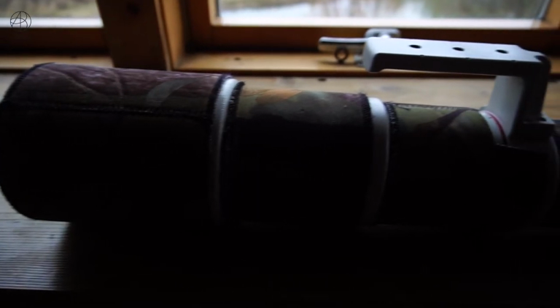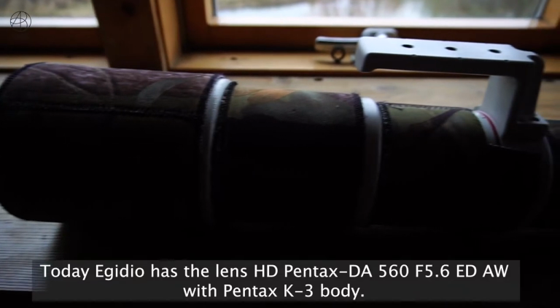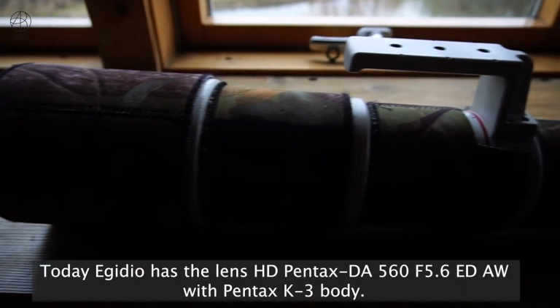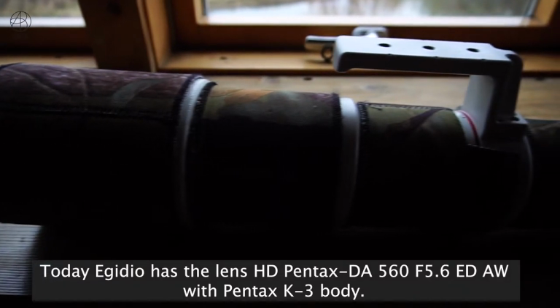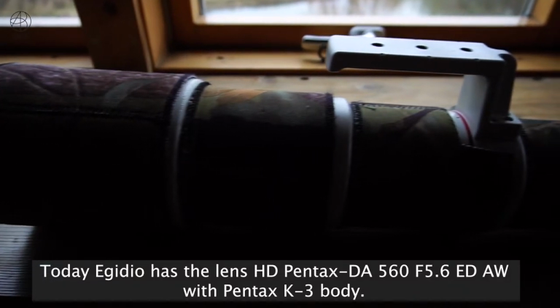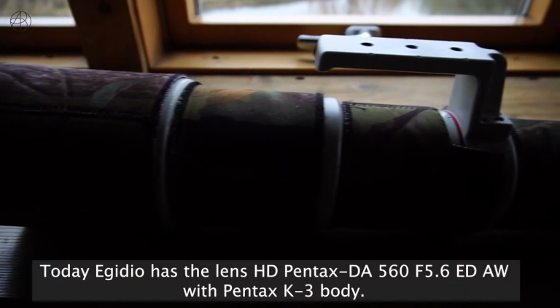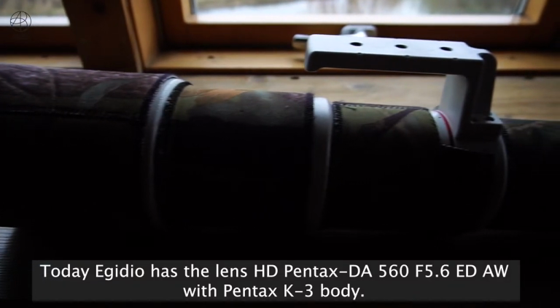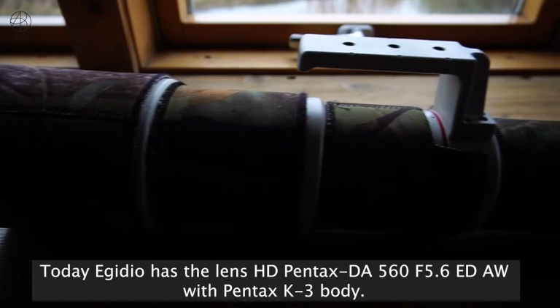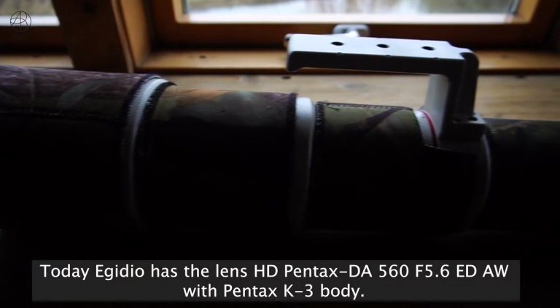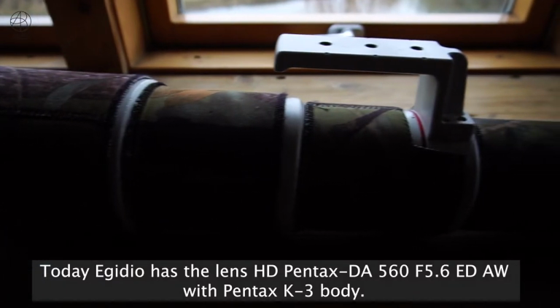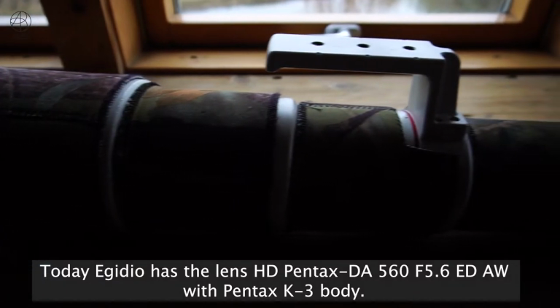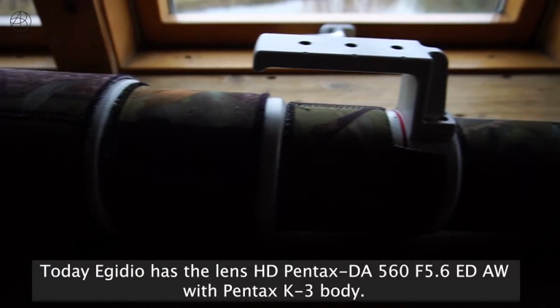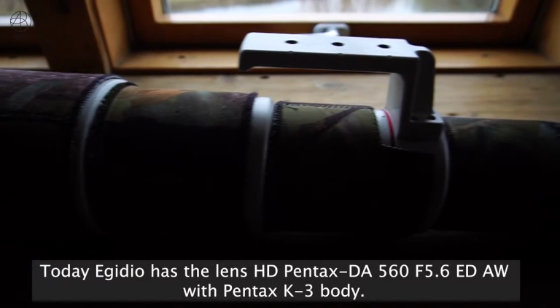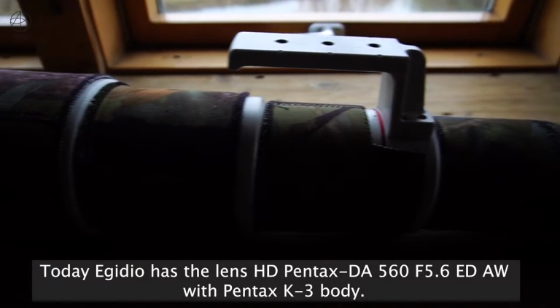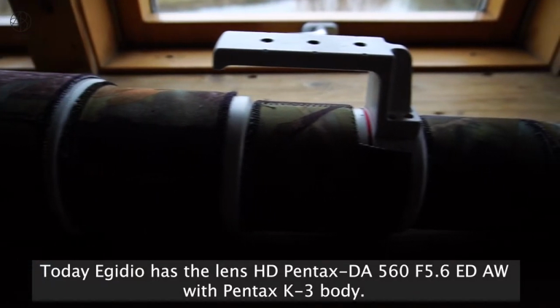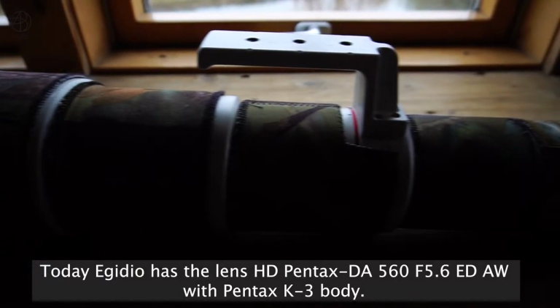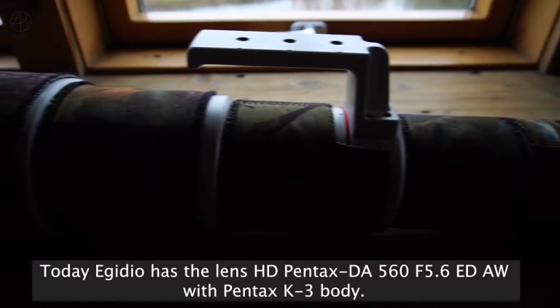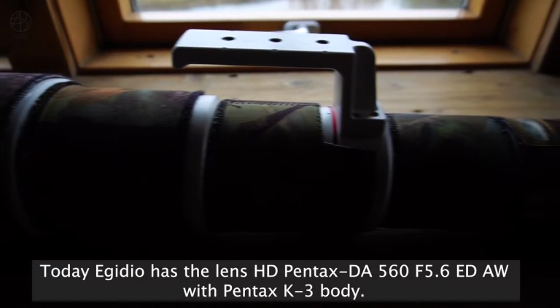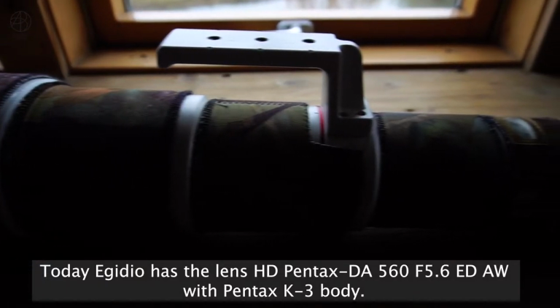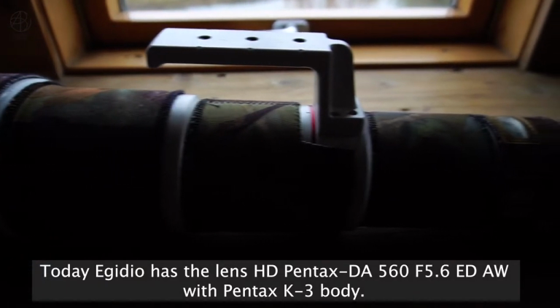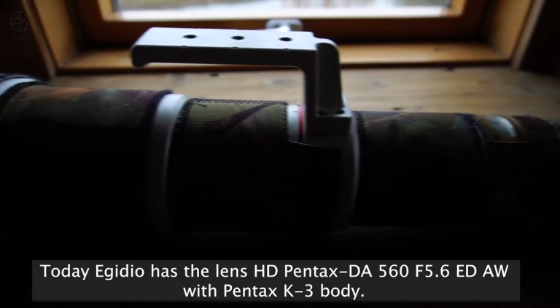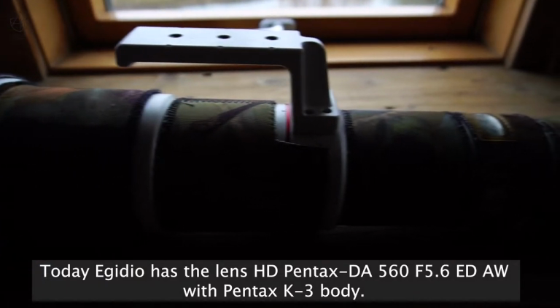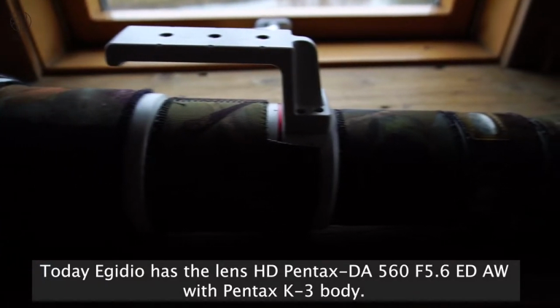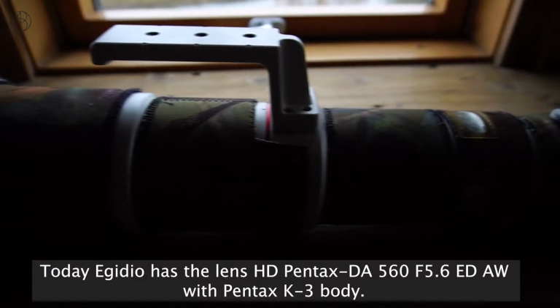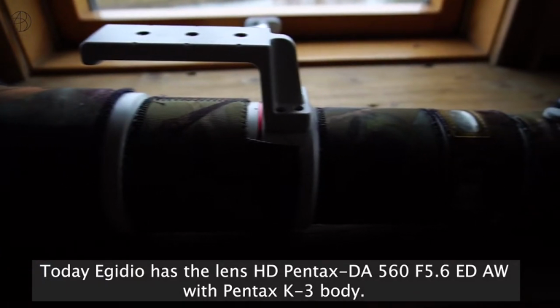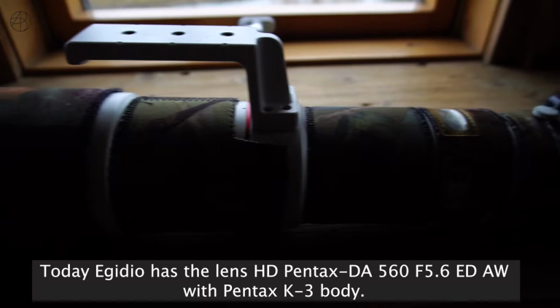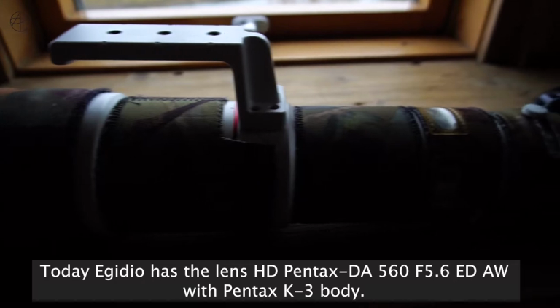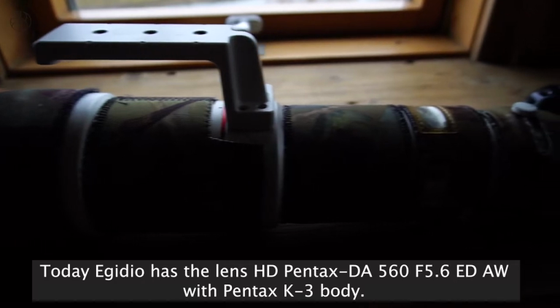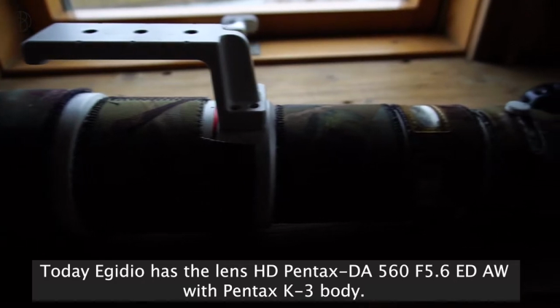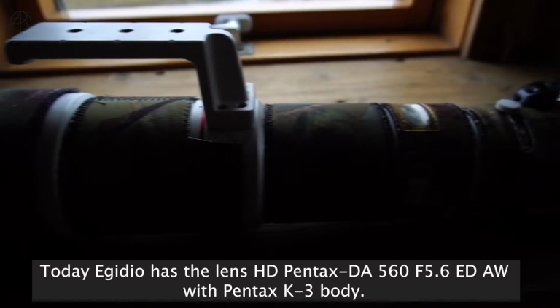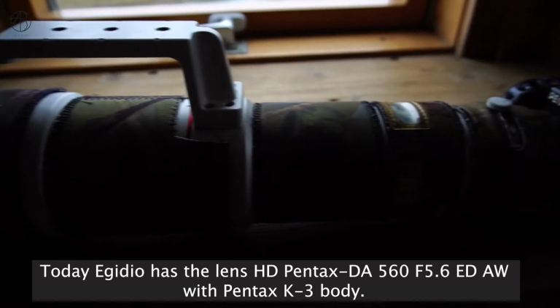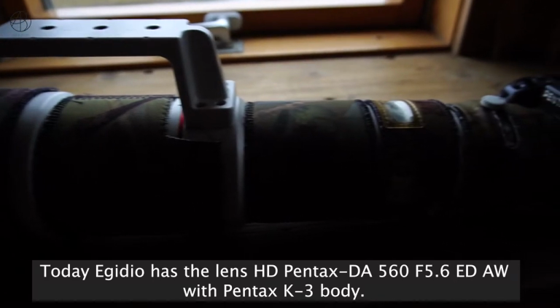Egidio has the 560mm f/5.6 lens with the Pentax K3 body today.